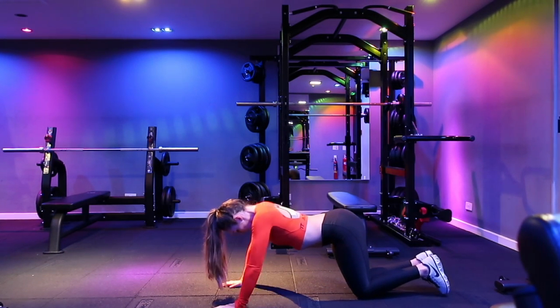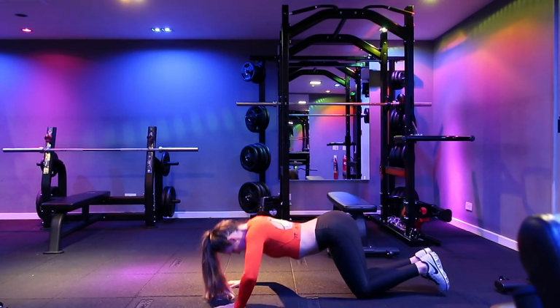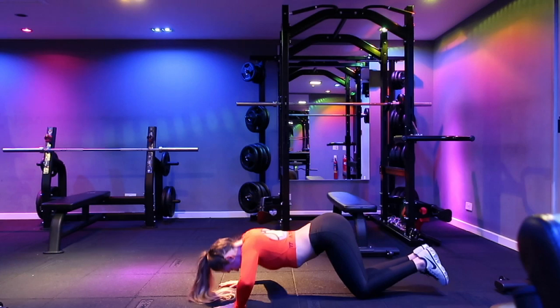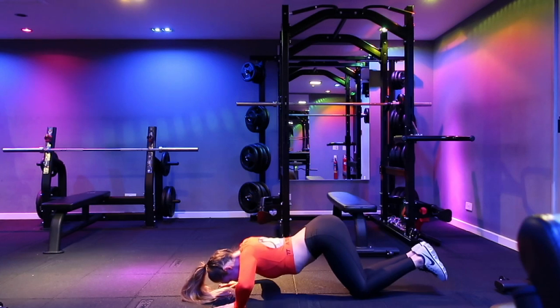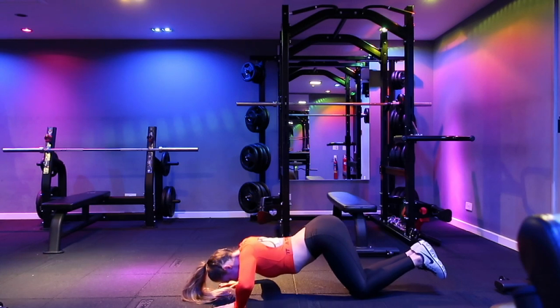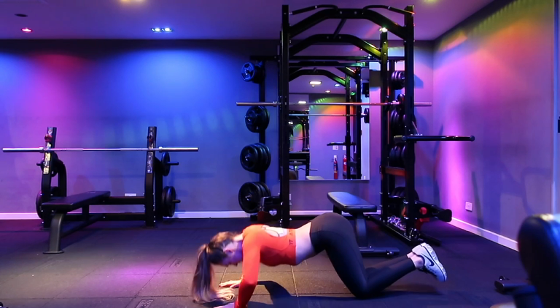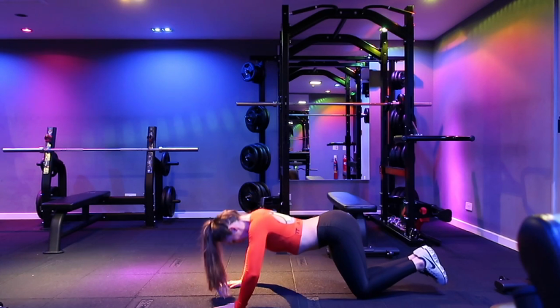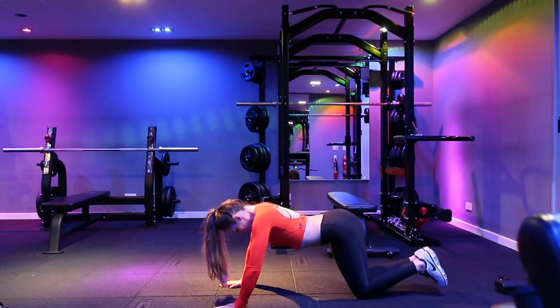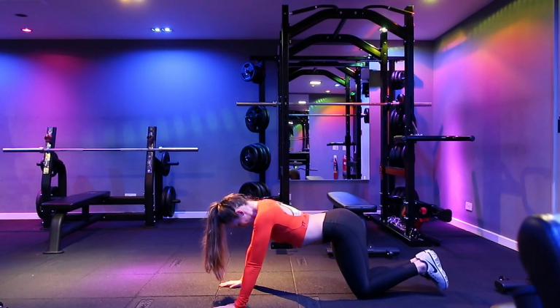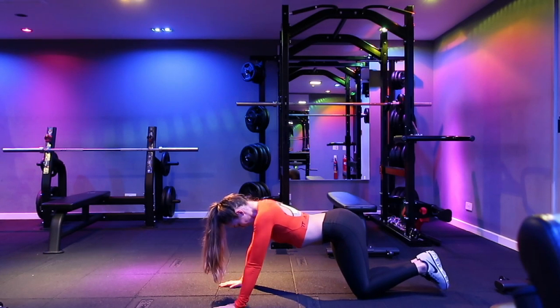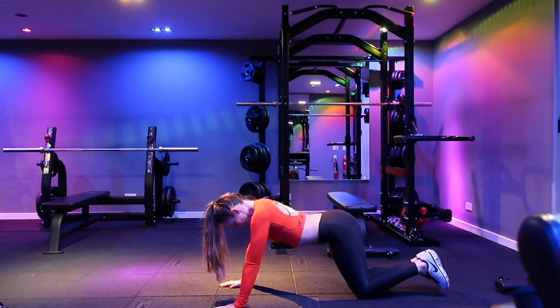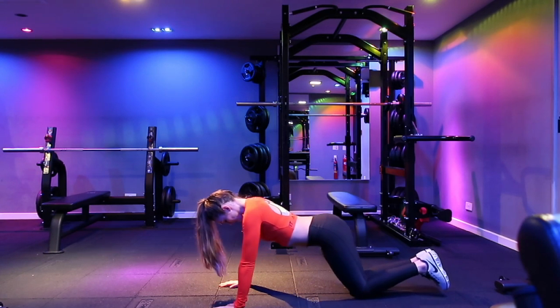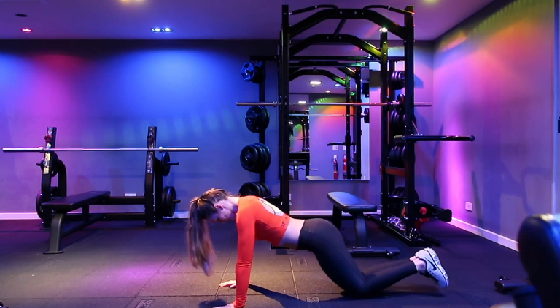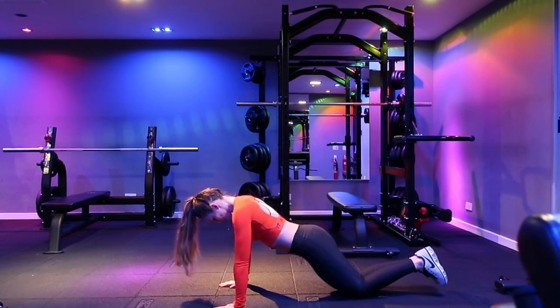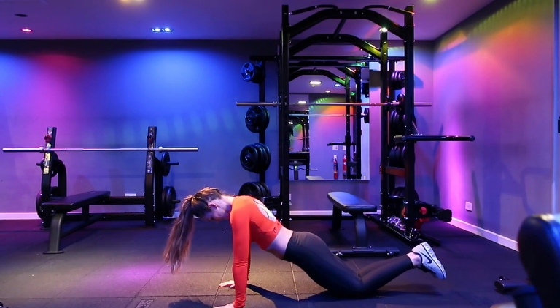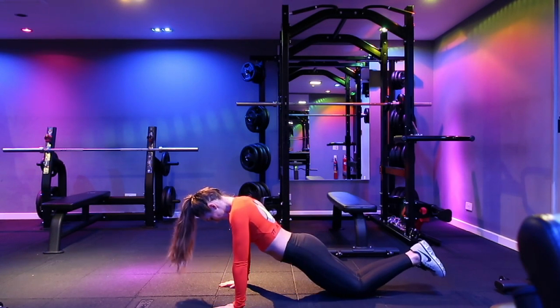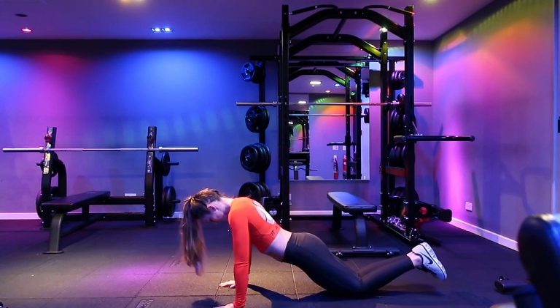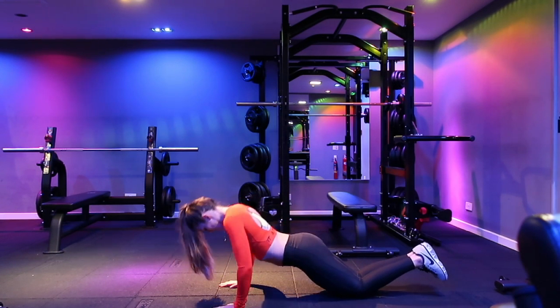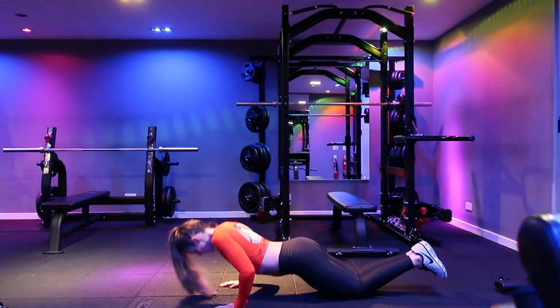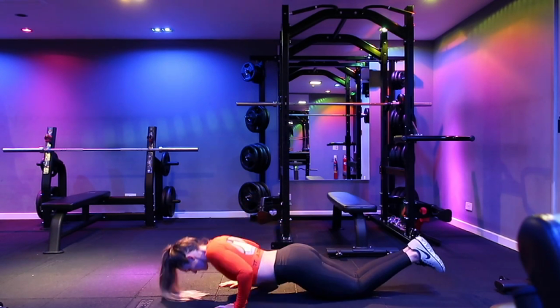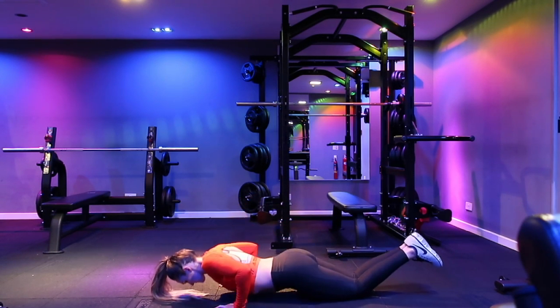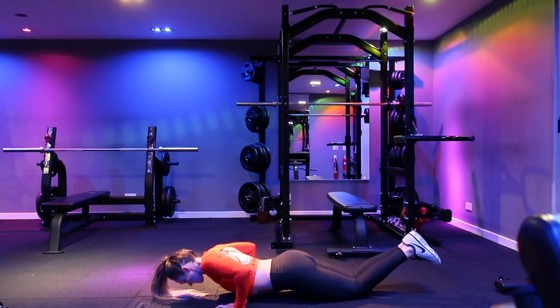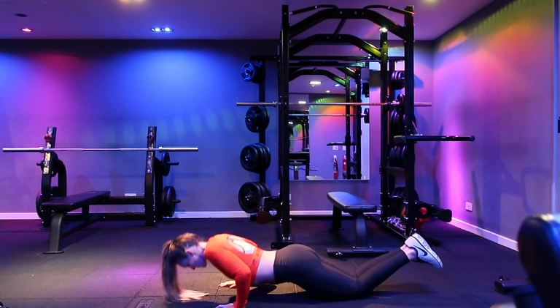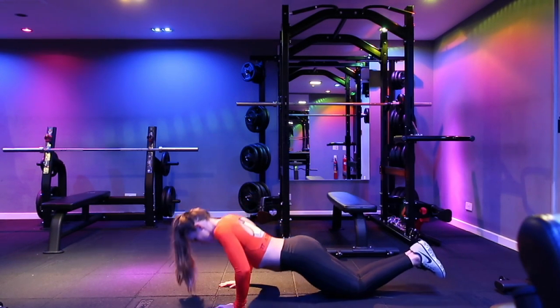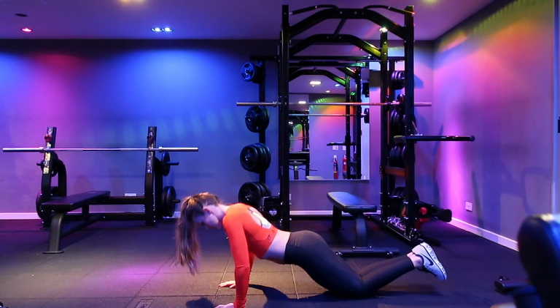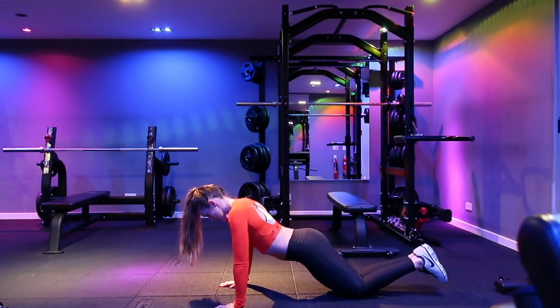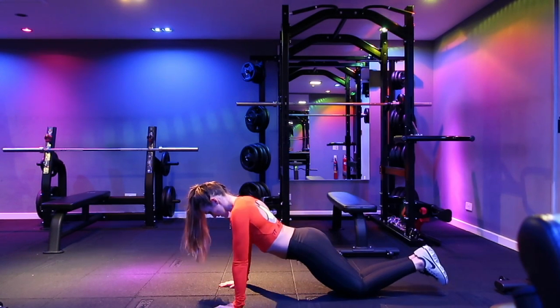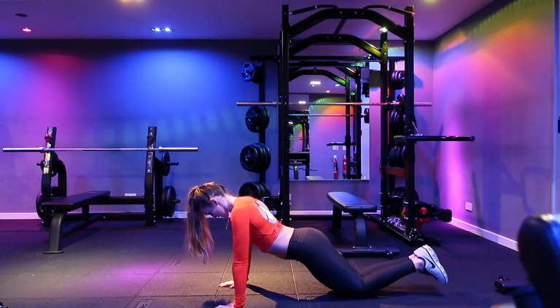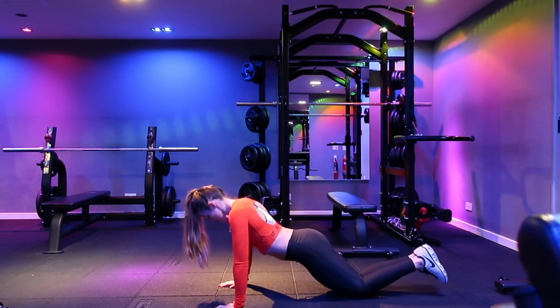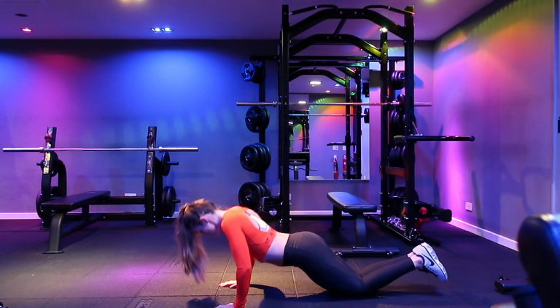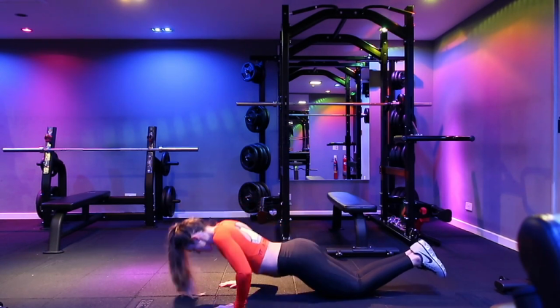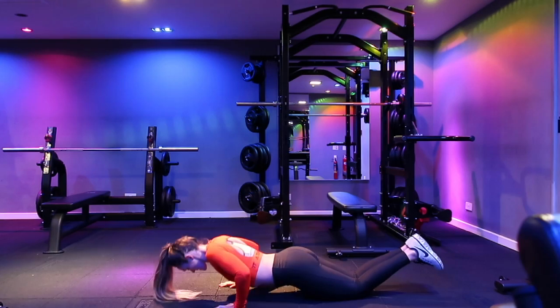You can see that arch on my back. So you want to make sure your bum's down, chest to the floor.